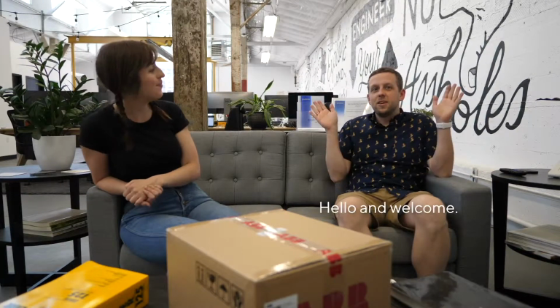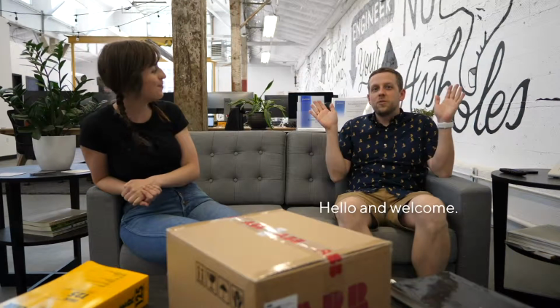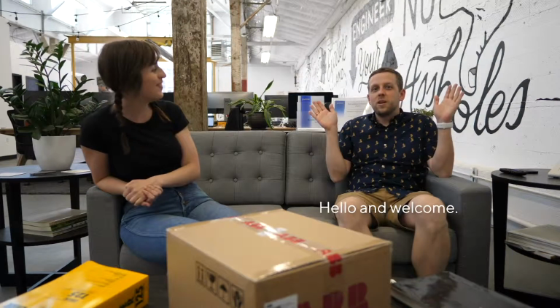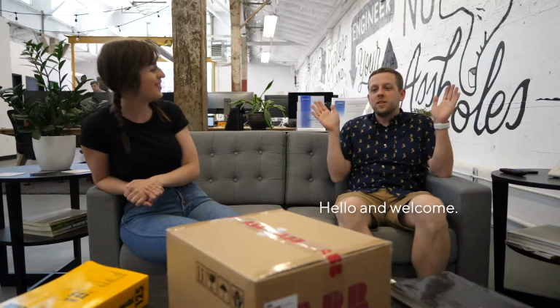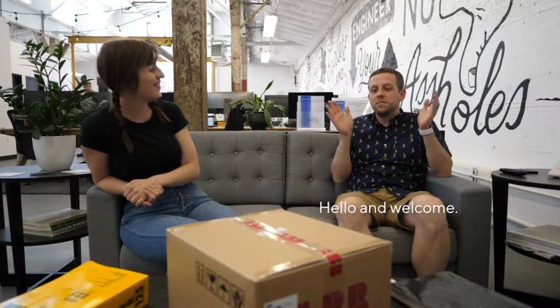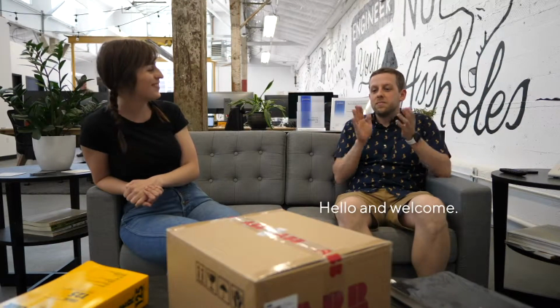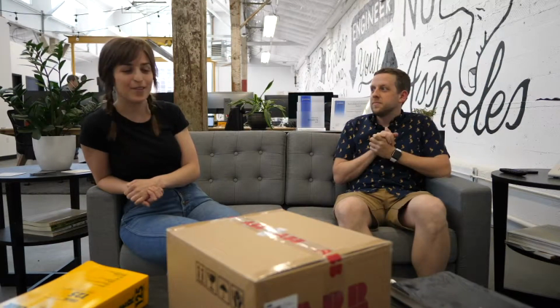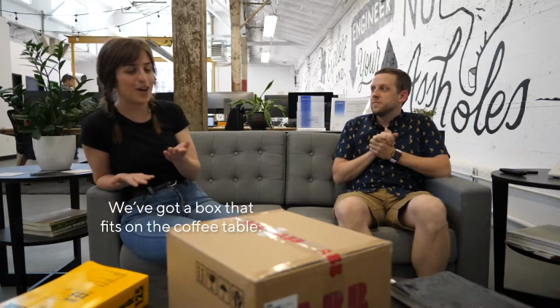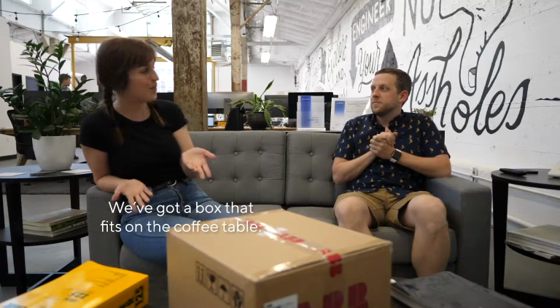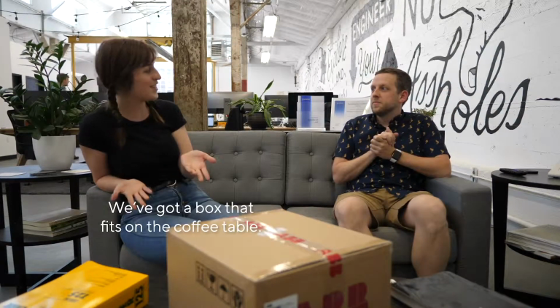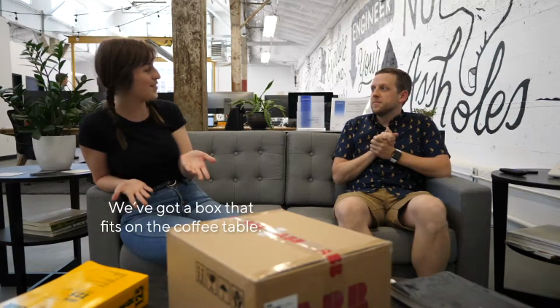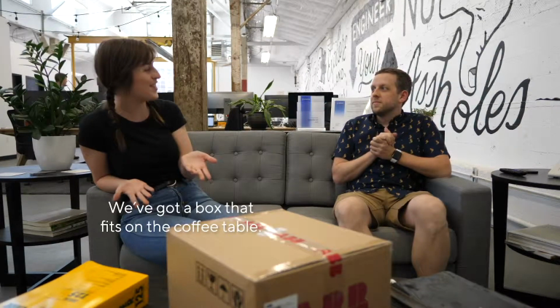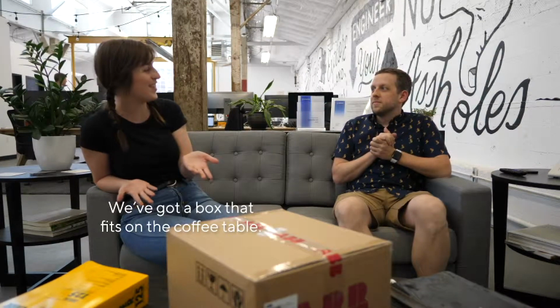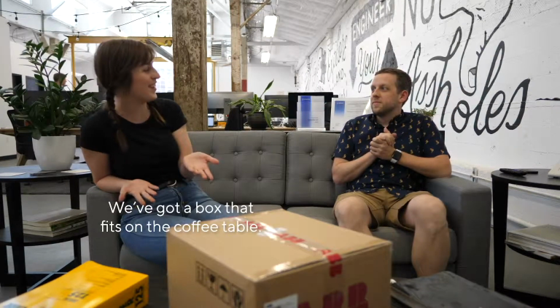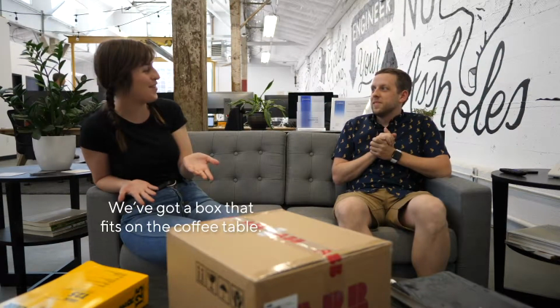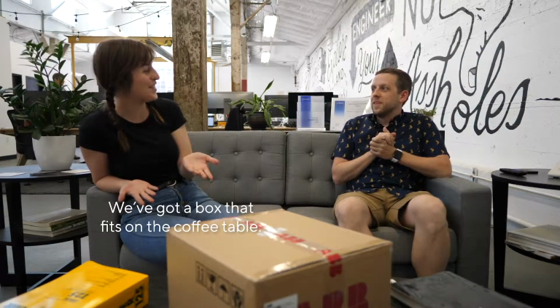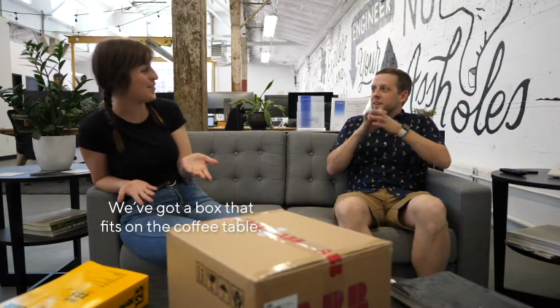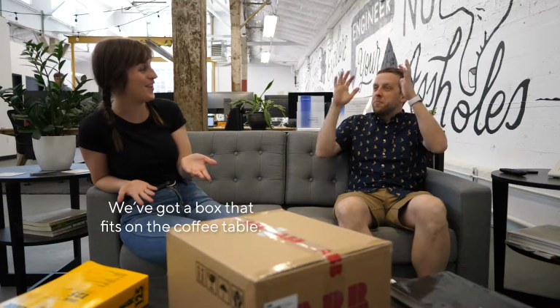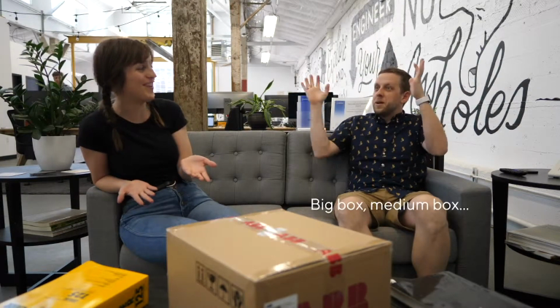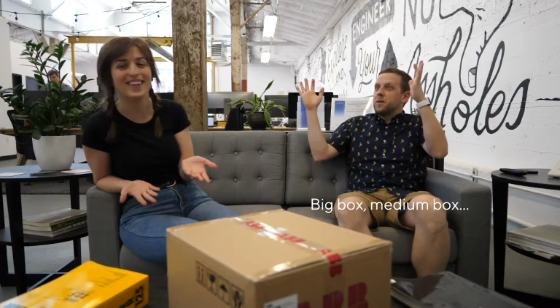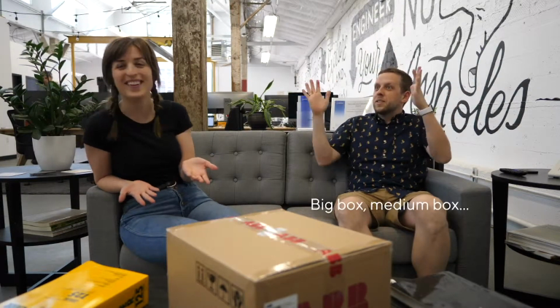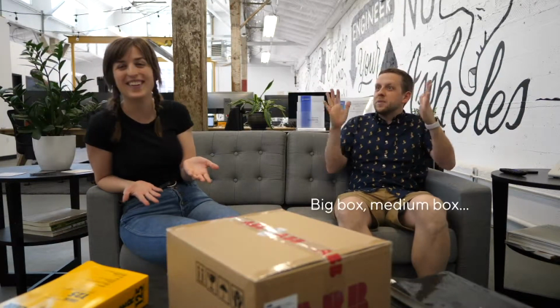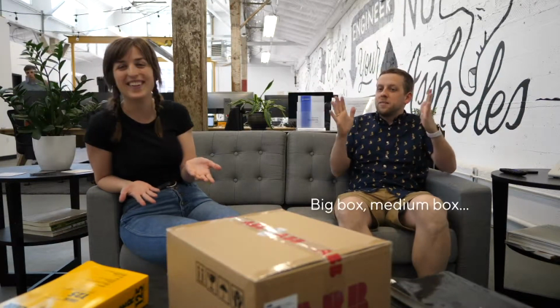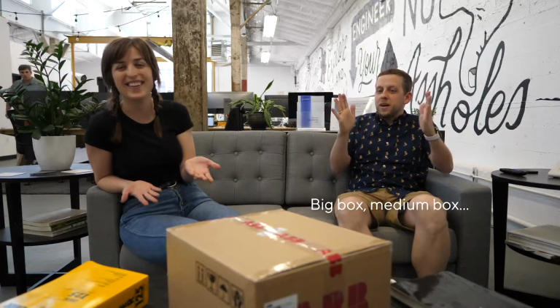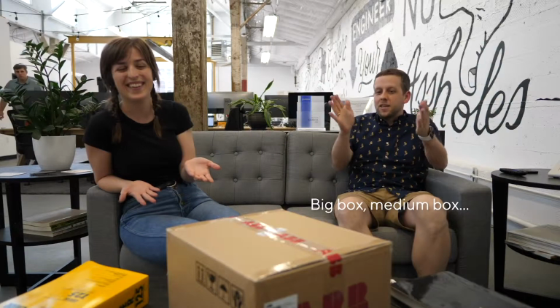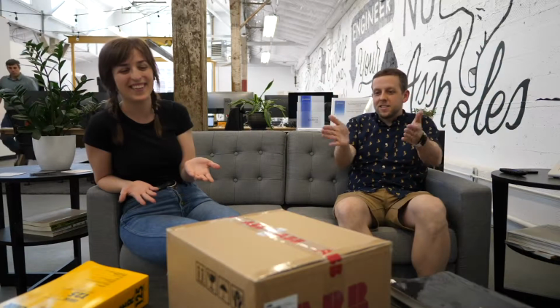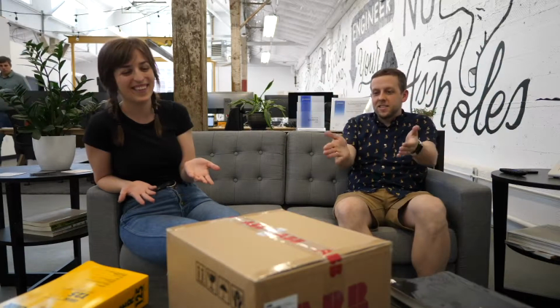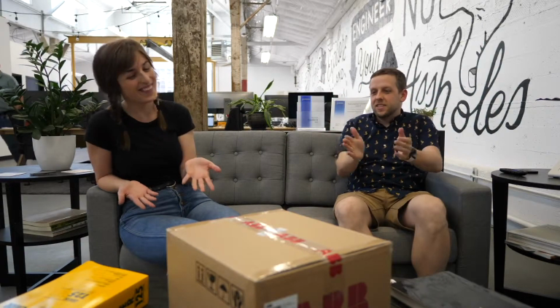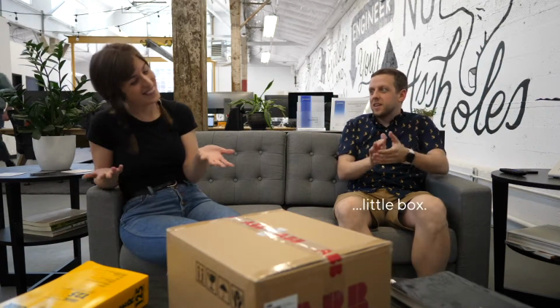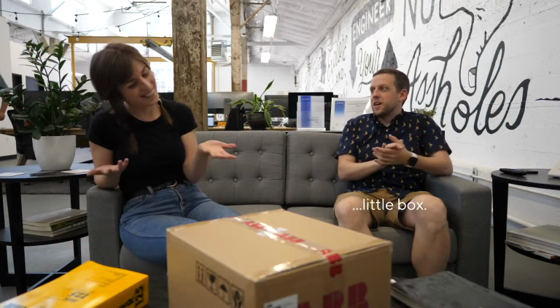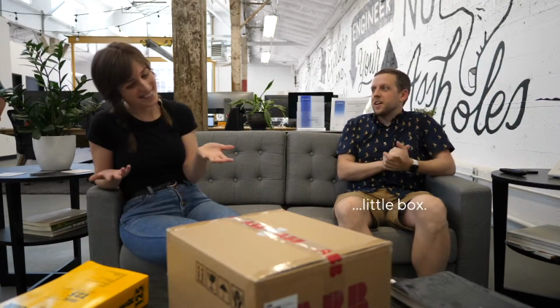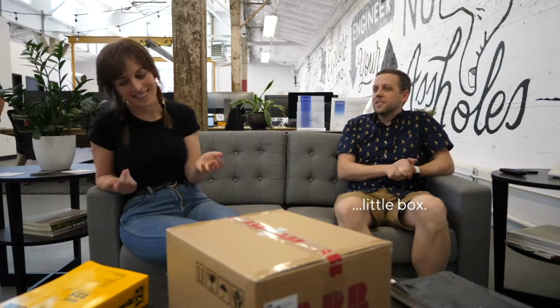Hello and welcome. We've got a box that fits on the coffee table — big box, medium box, little box.